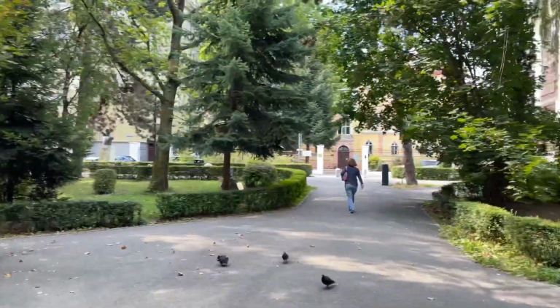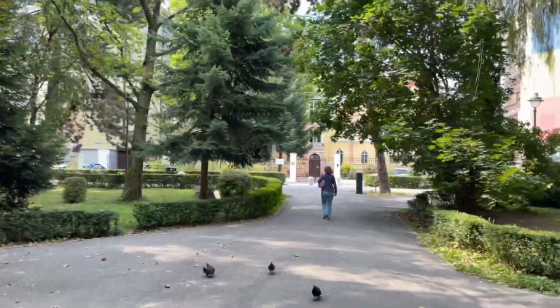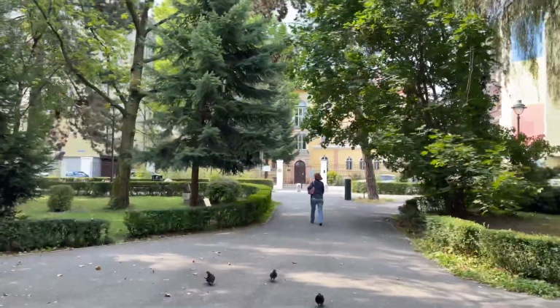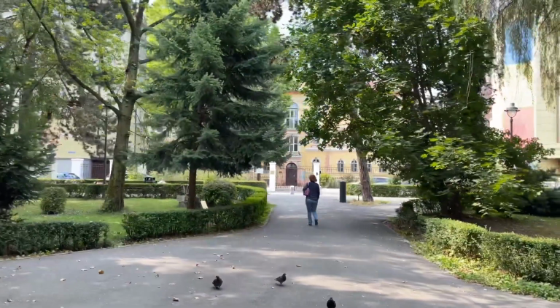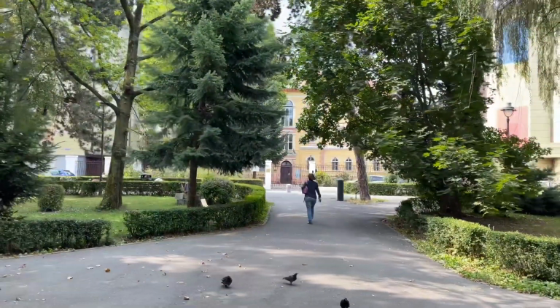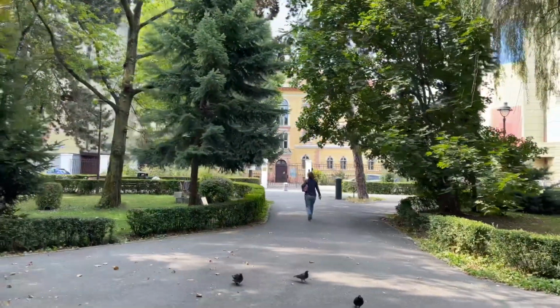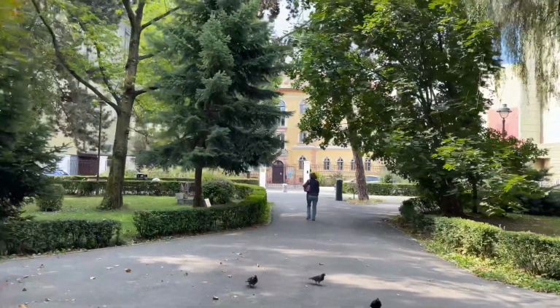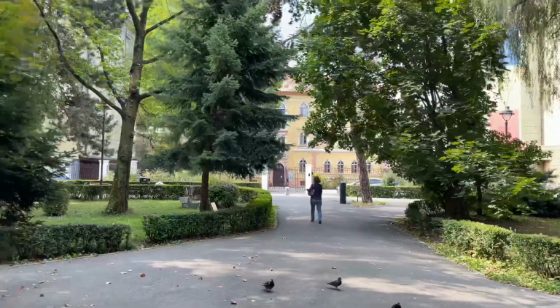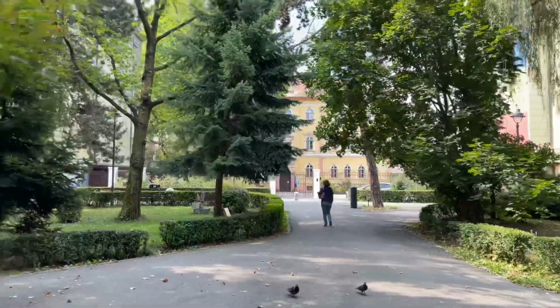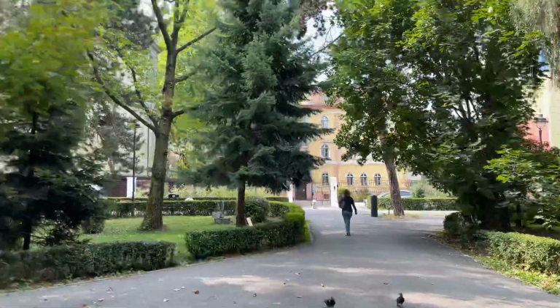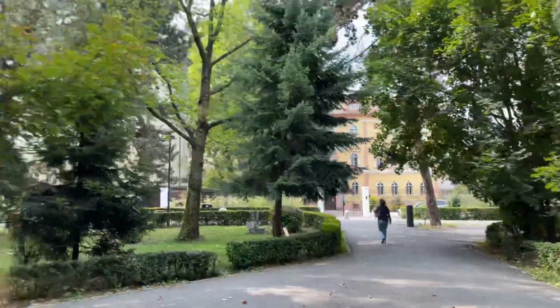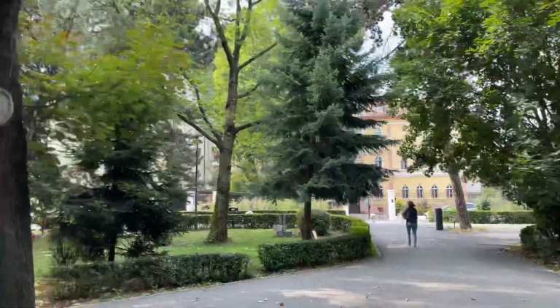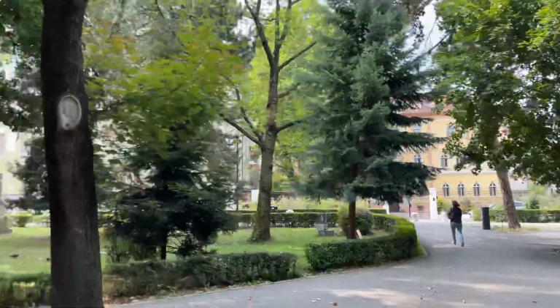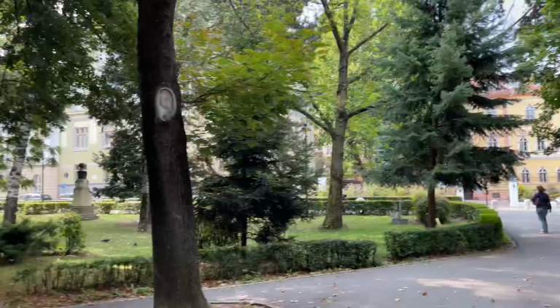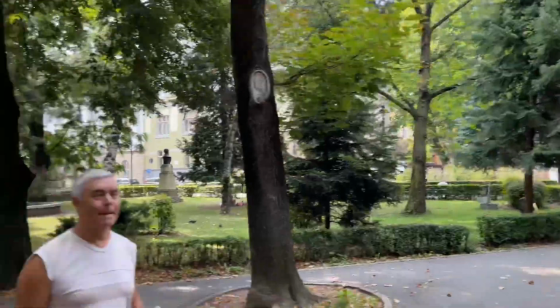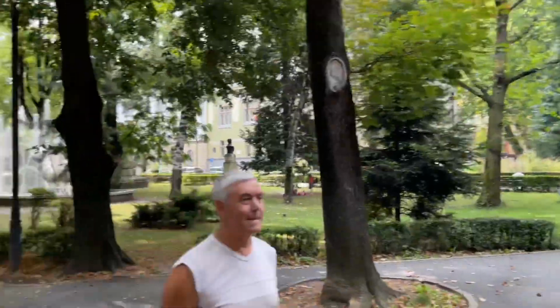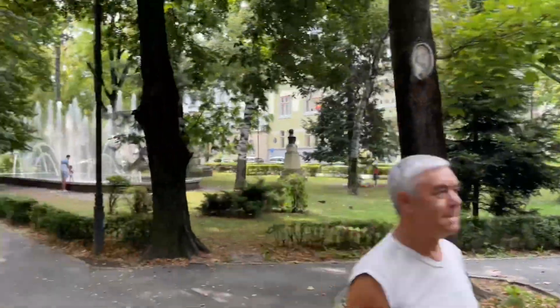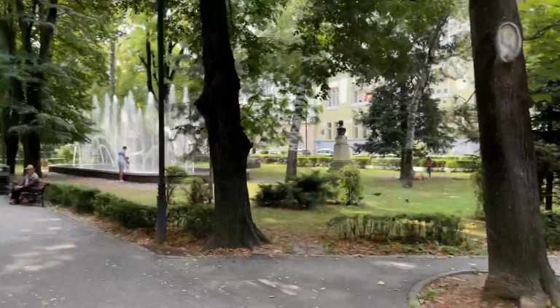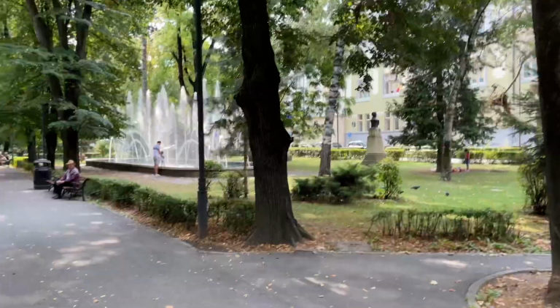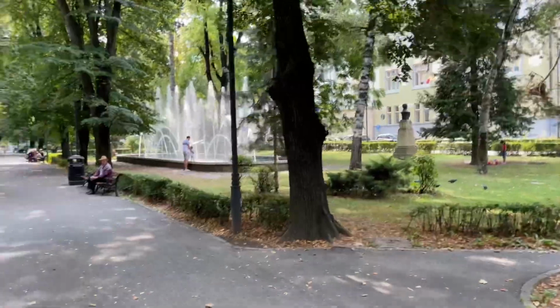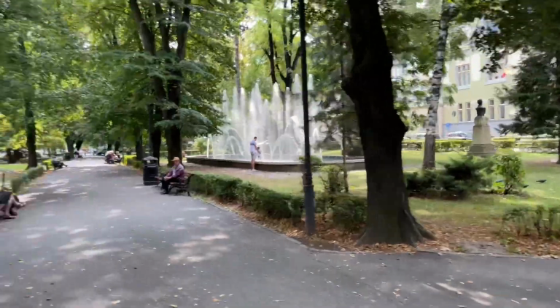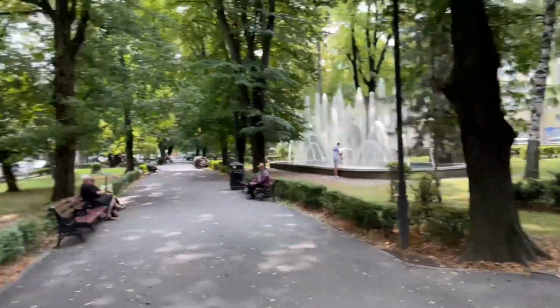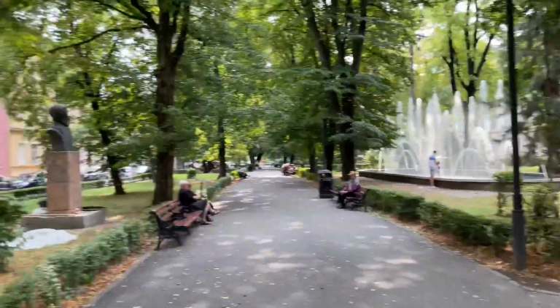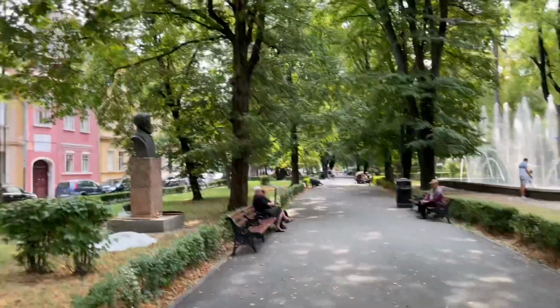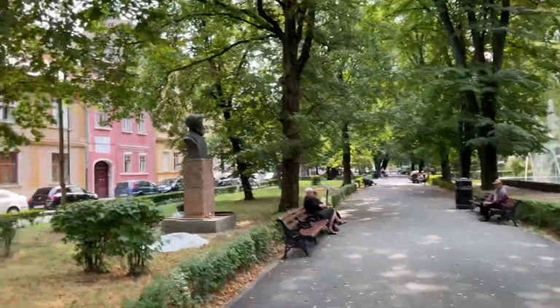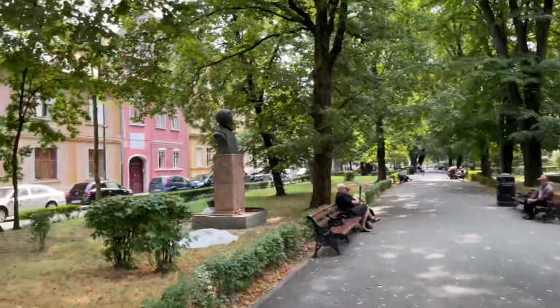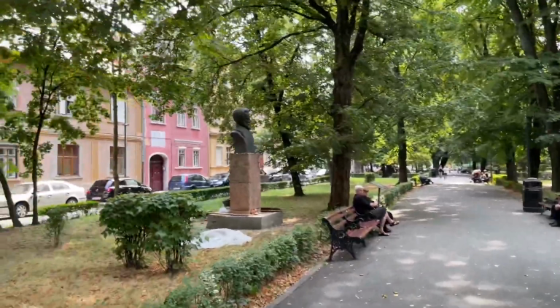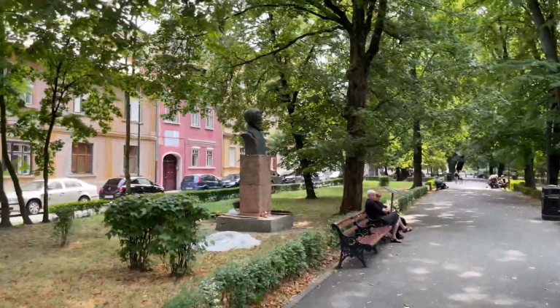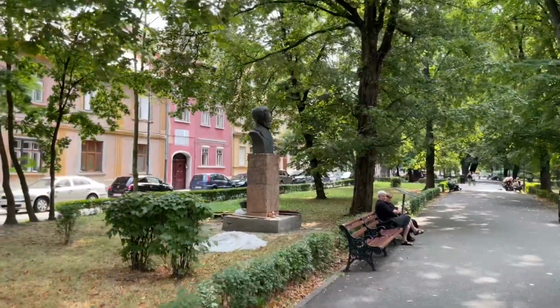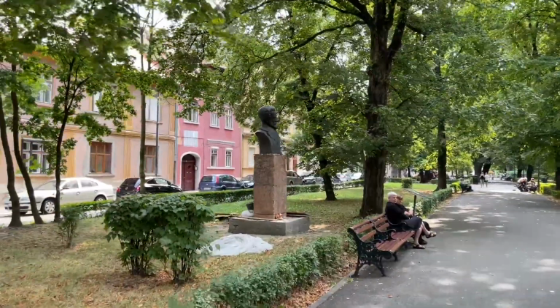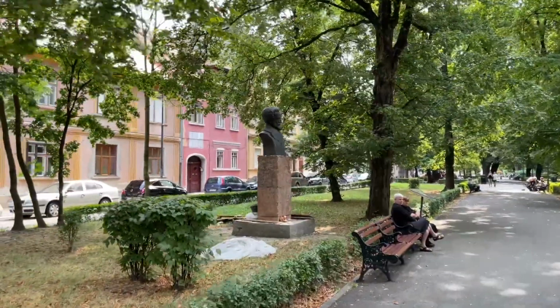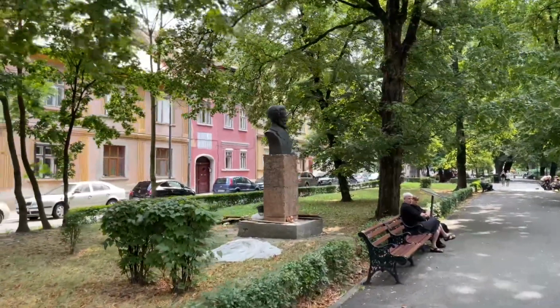There's some kind of building over there, and a statue over here.